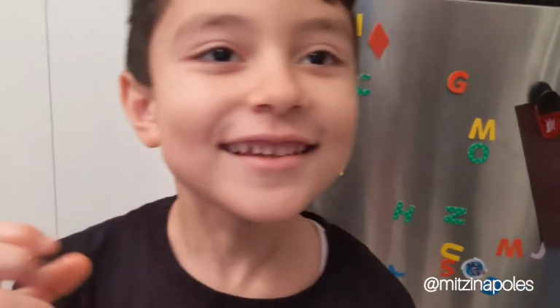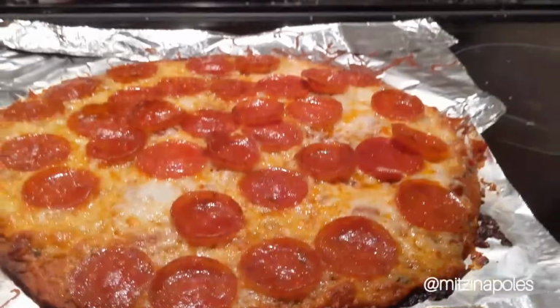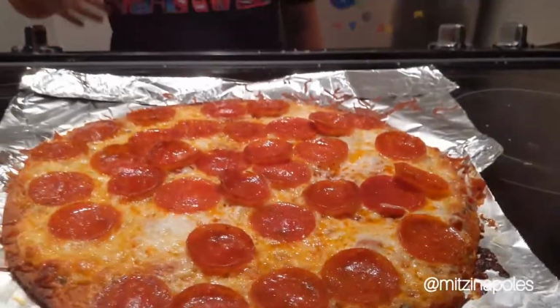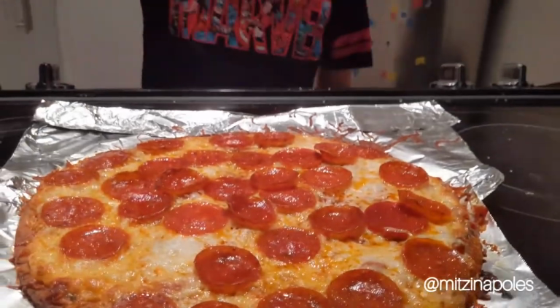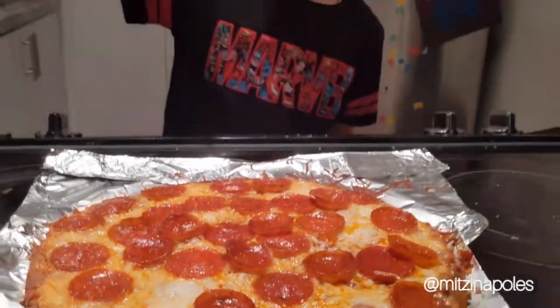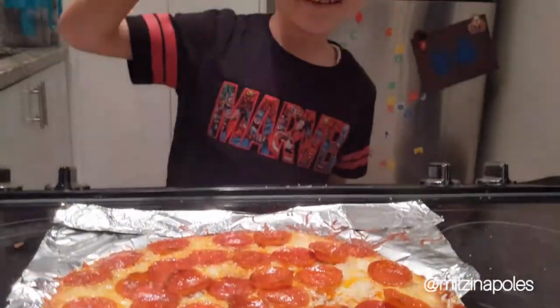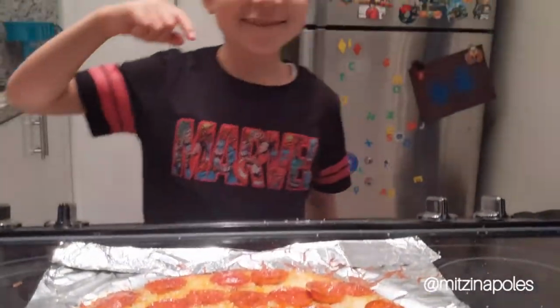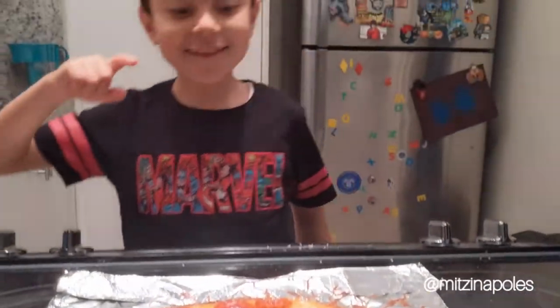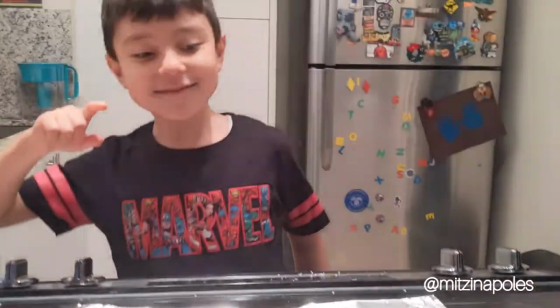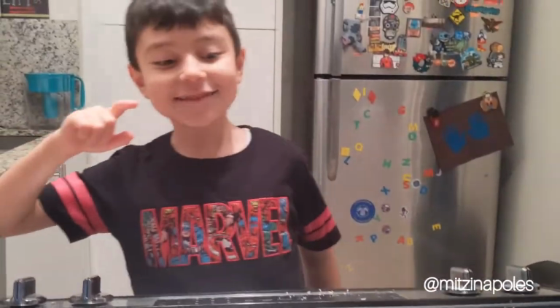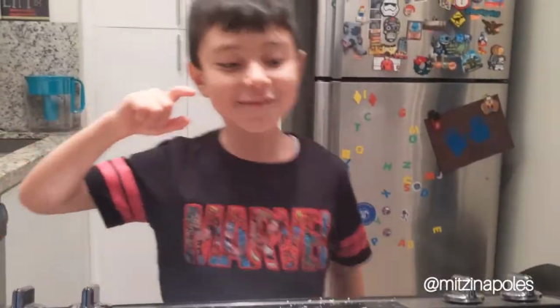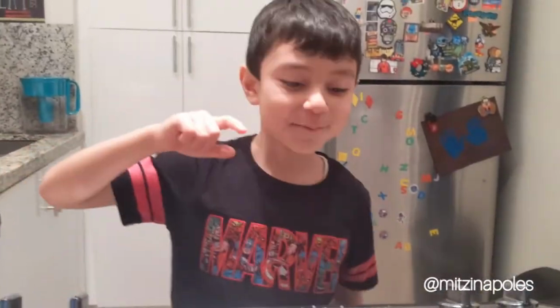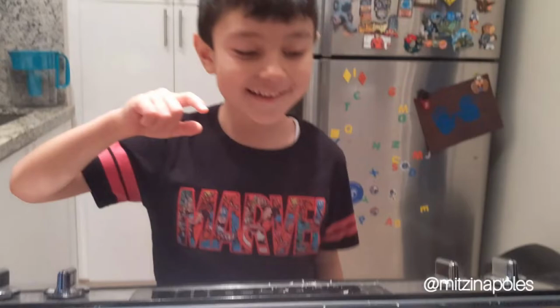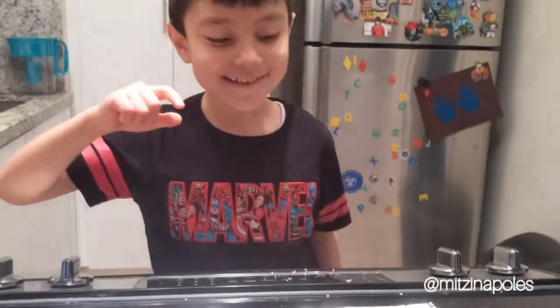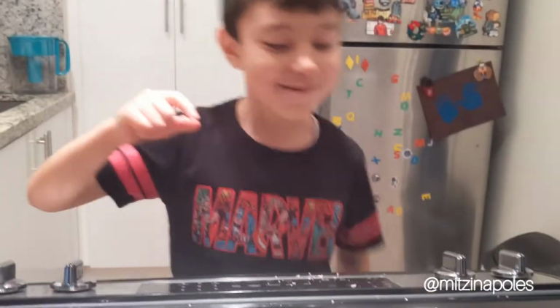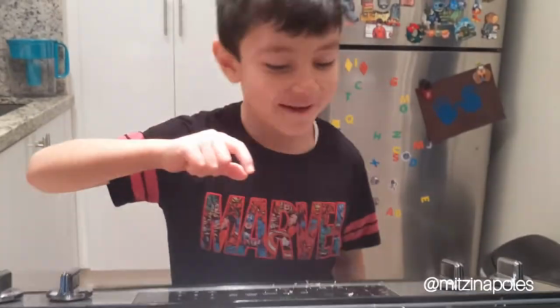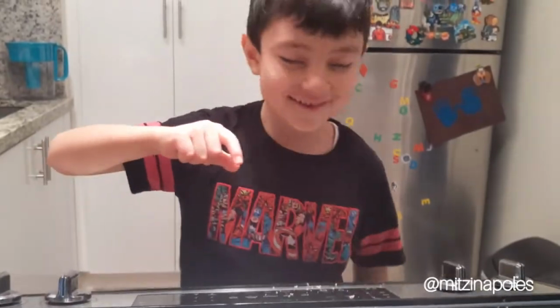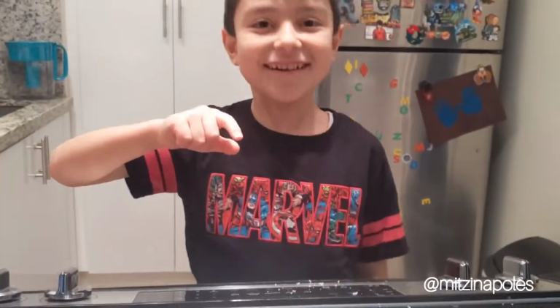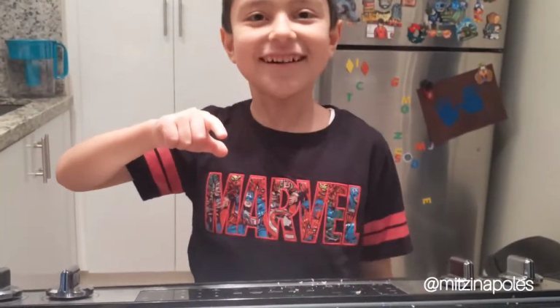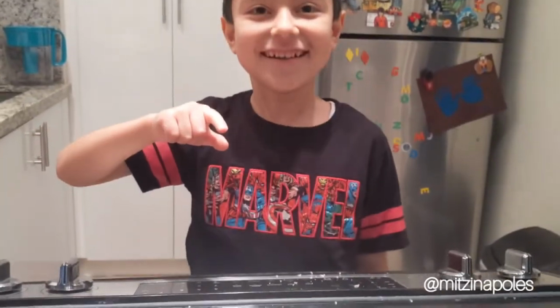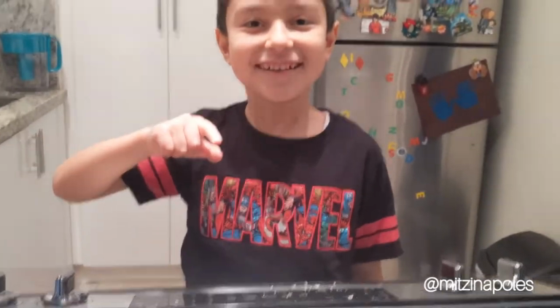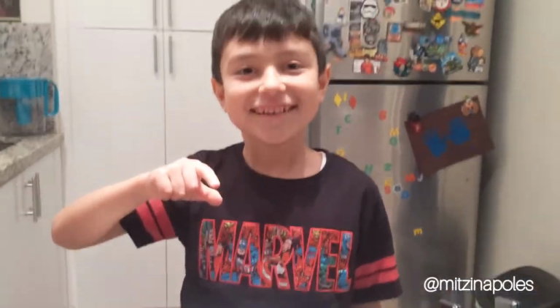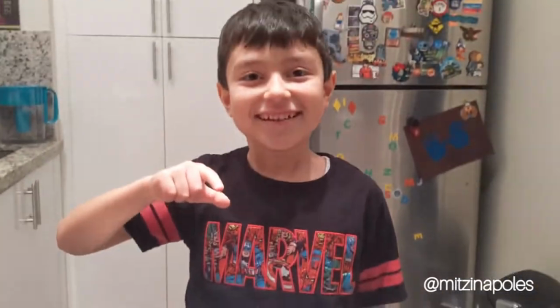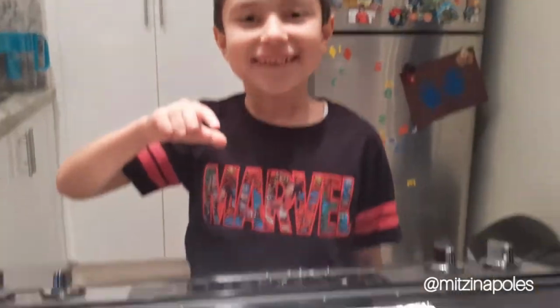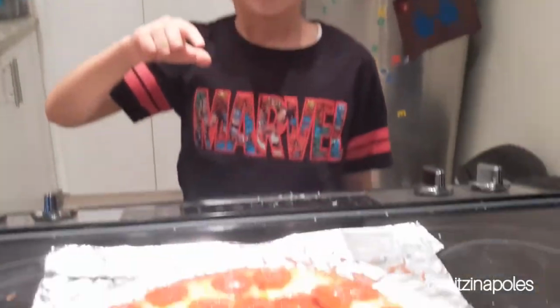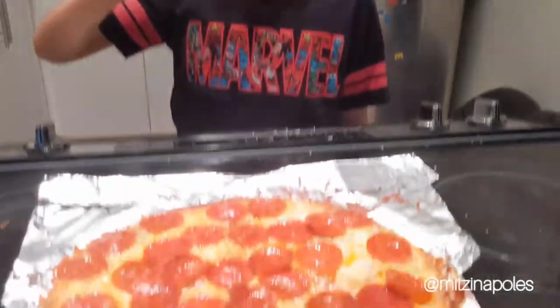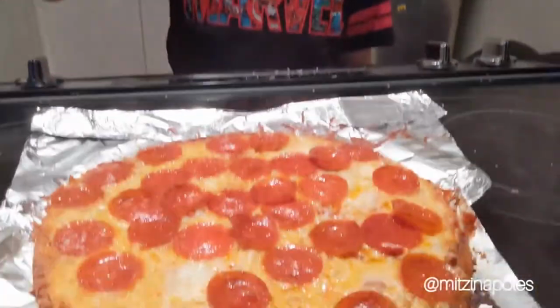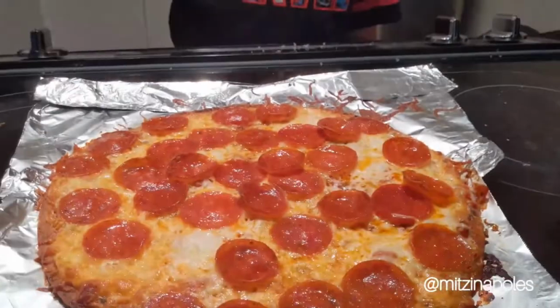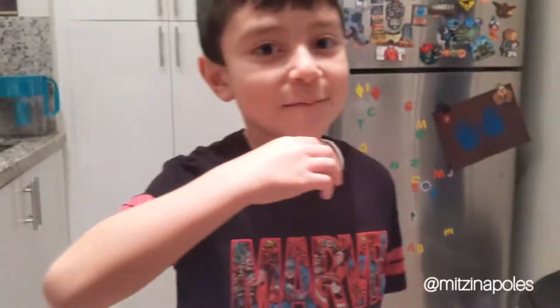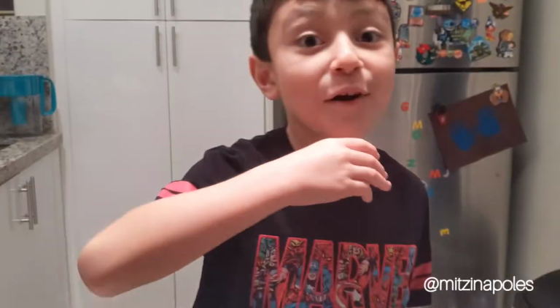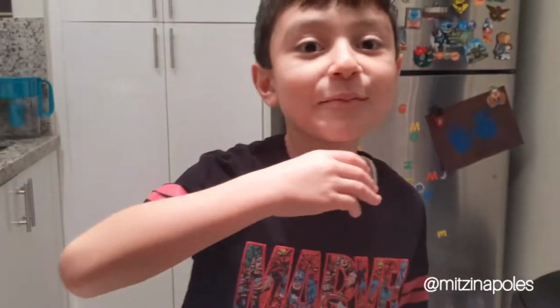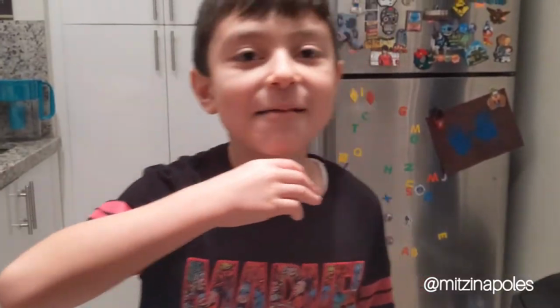Mamma Mia, that's how you make a pizza. Bon Appétit.